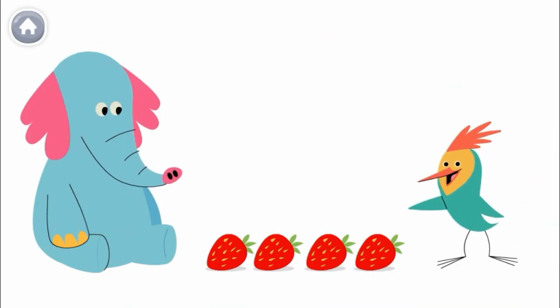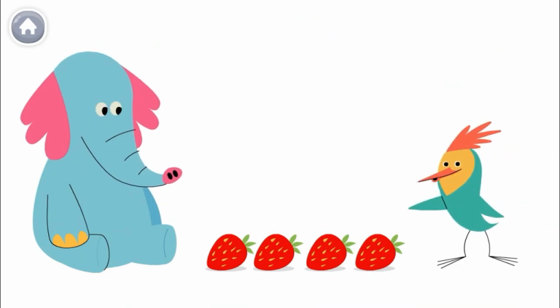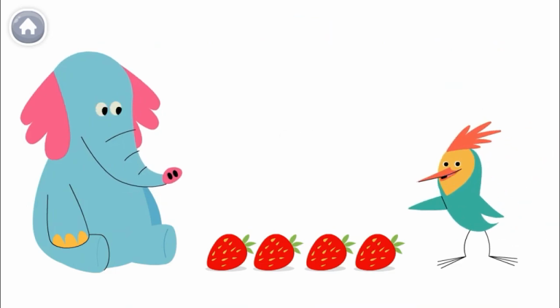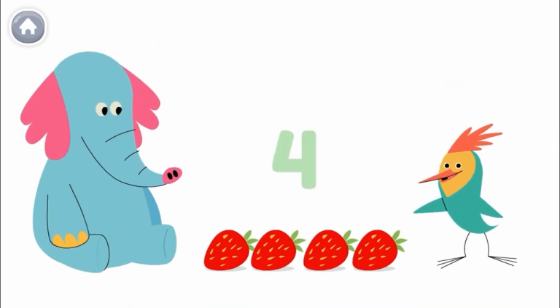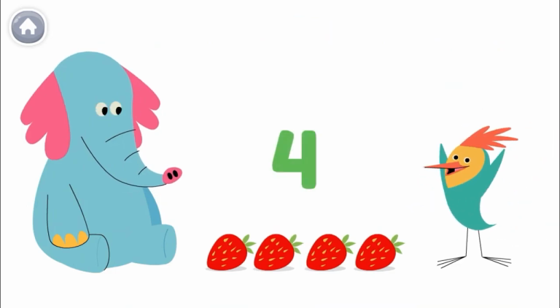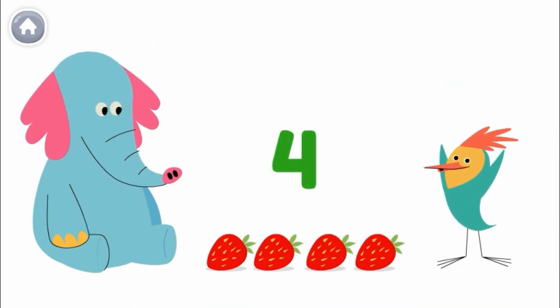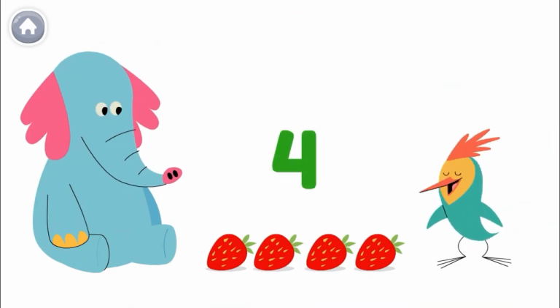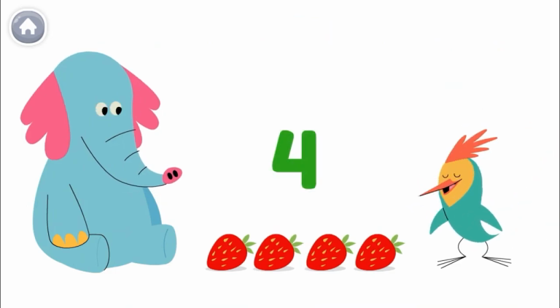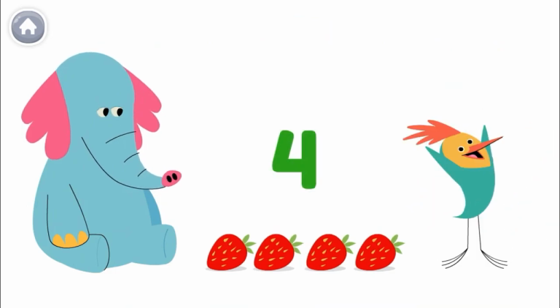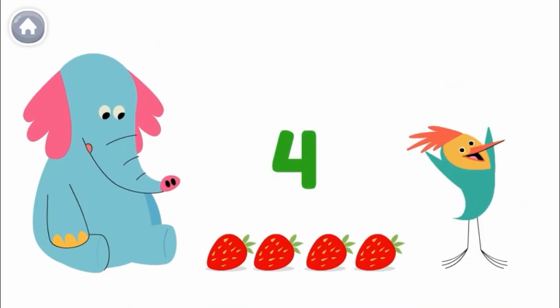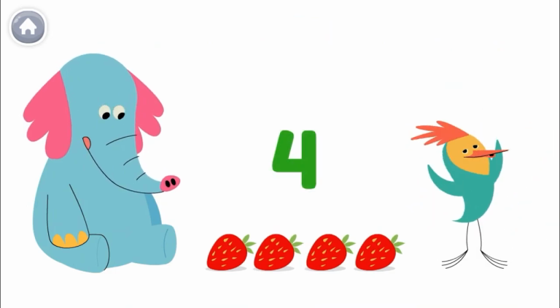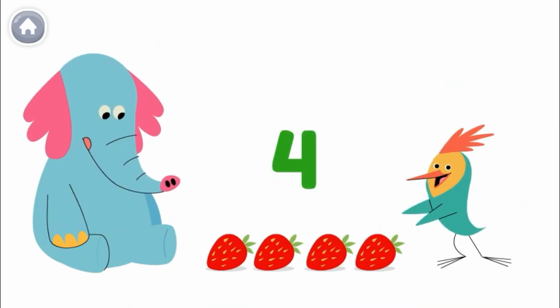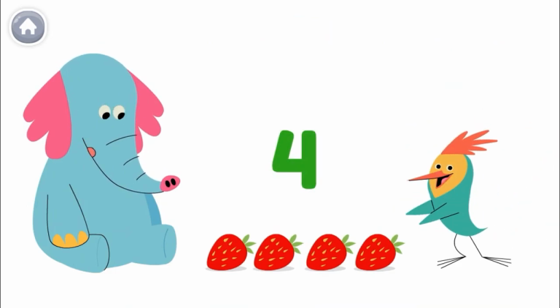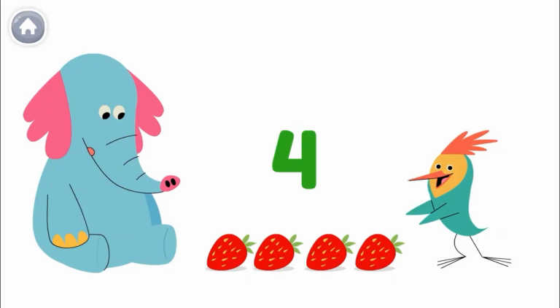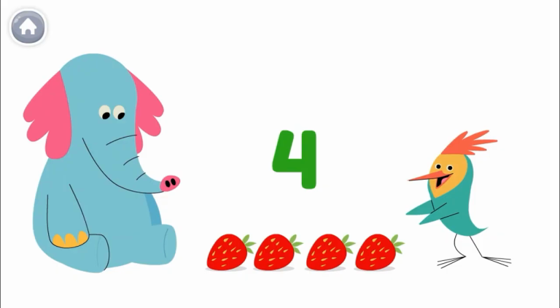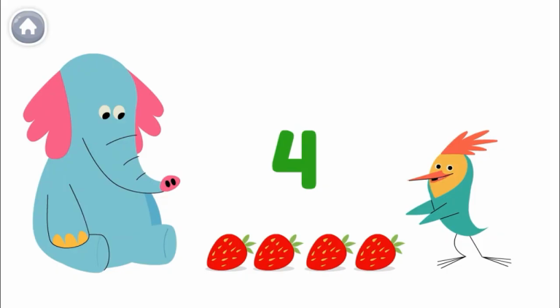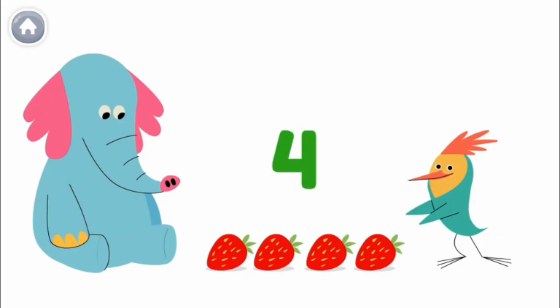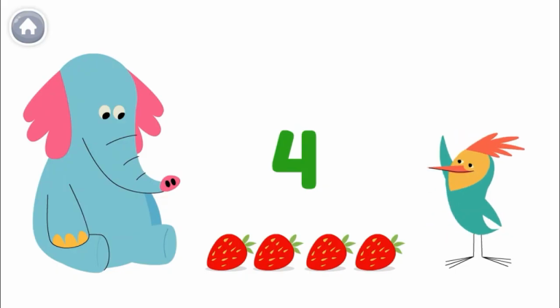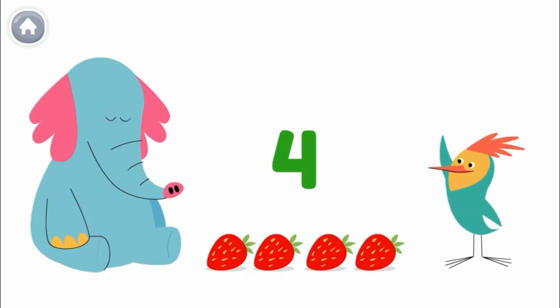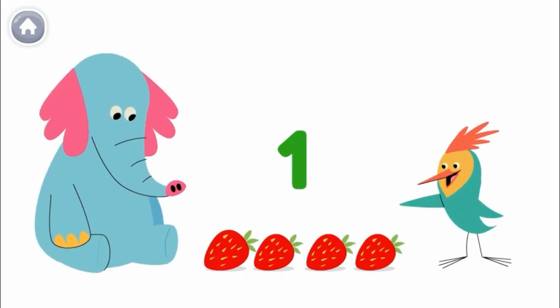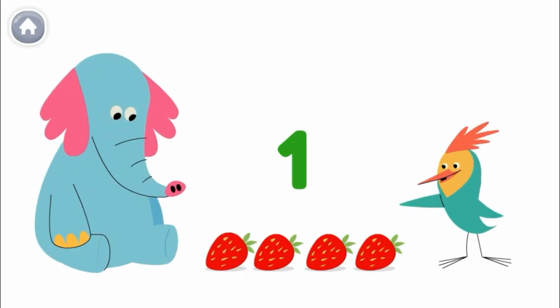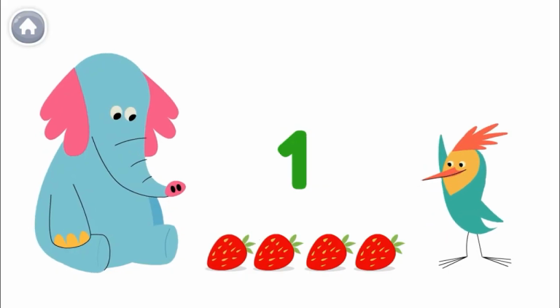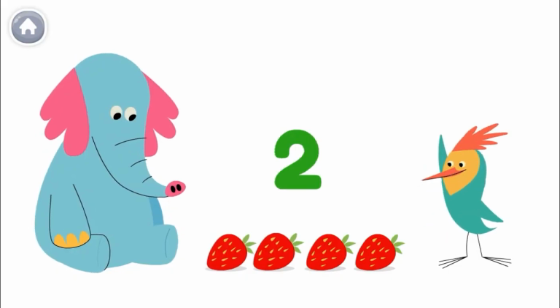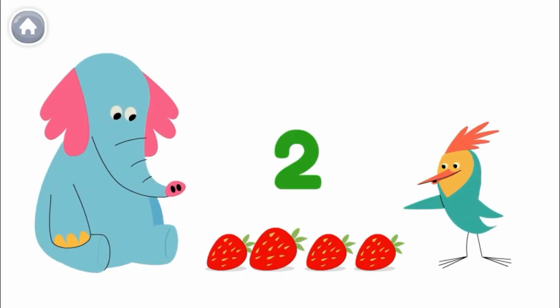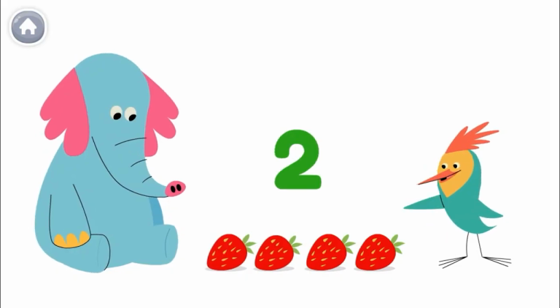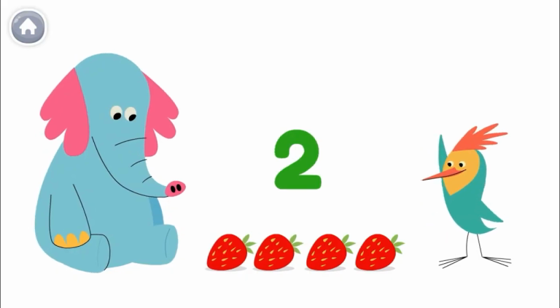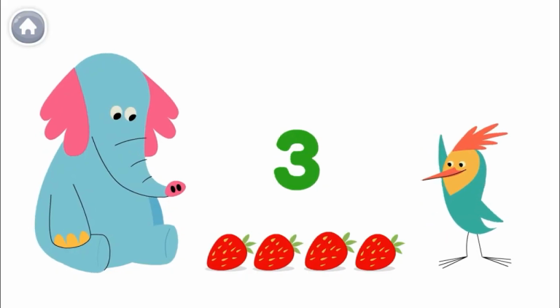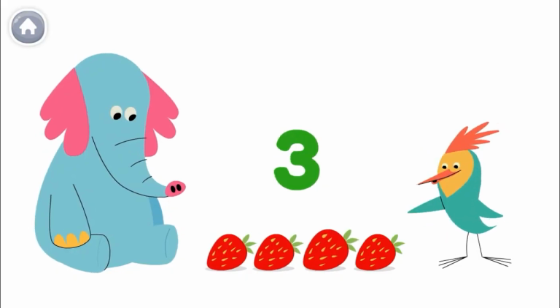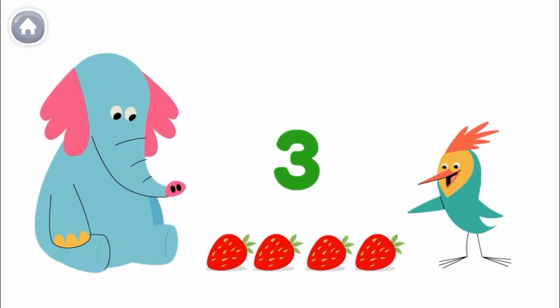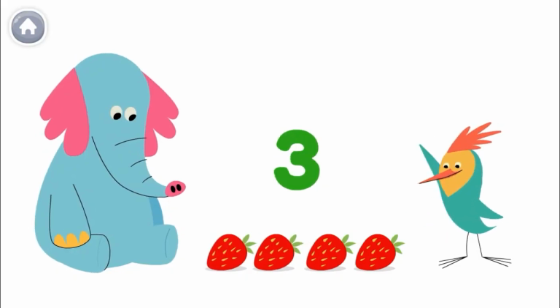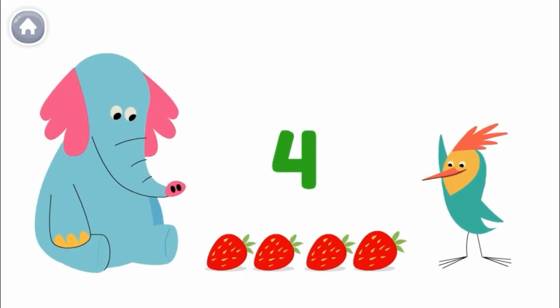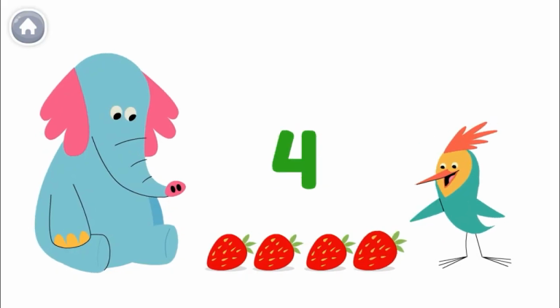Ollo has four delicious strawberries. One, two, three, four.